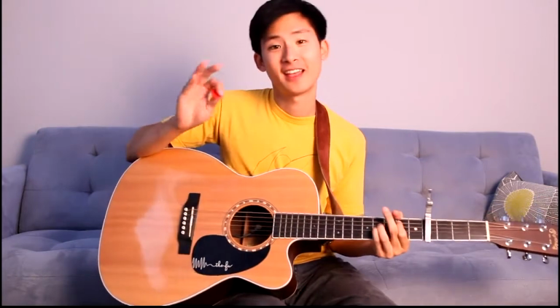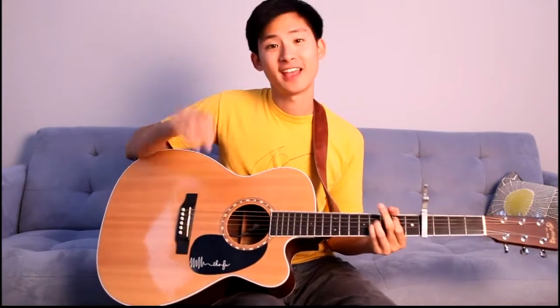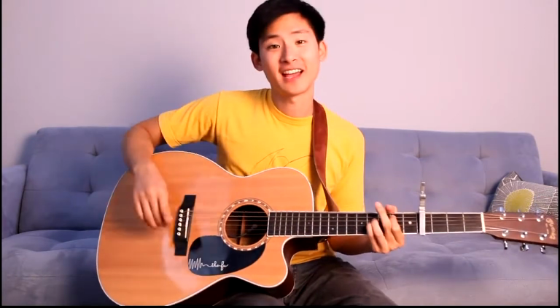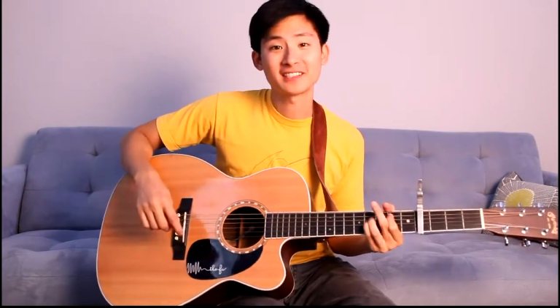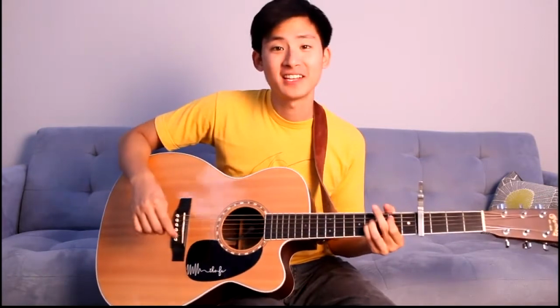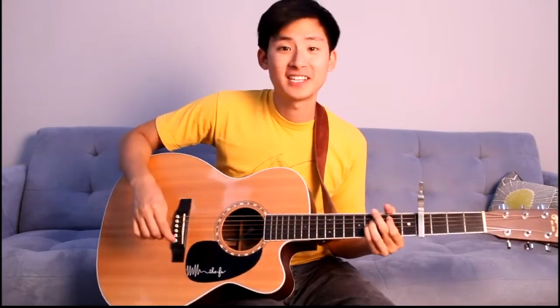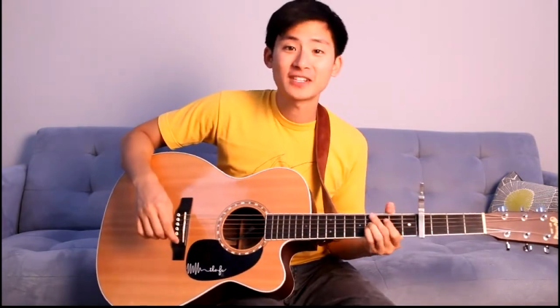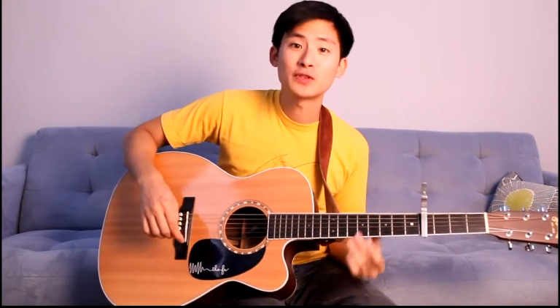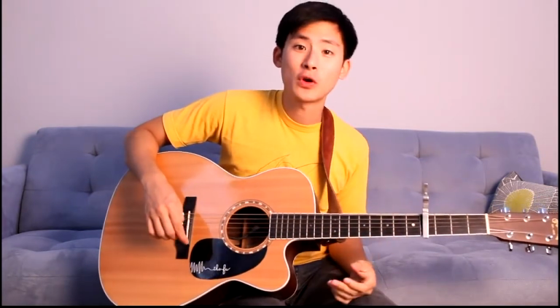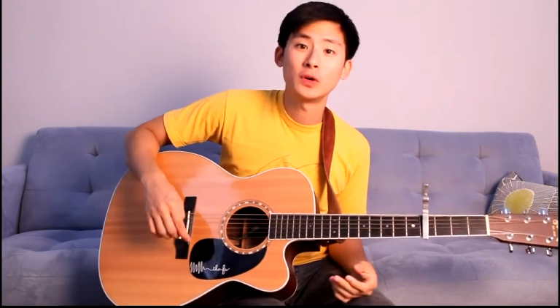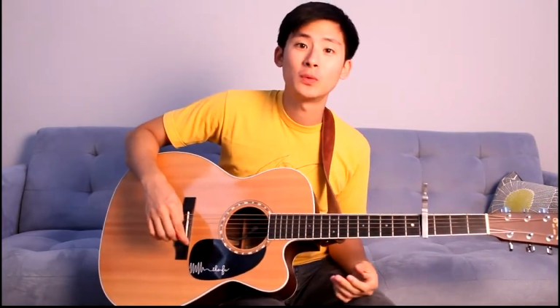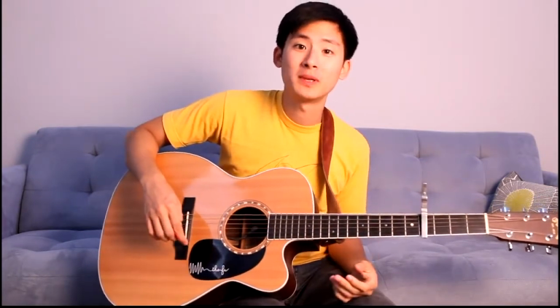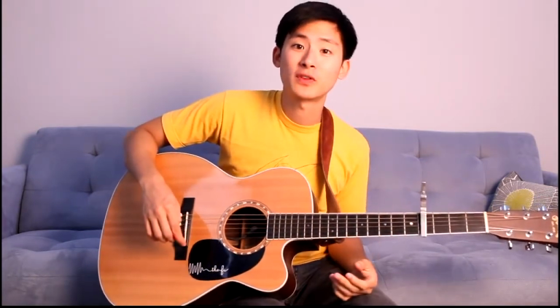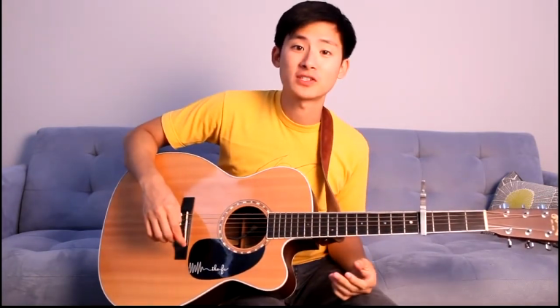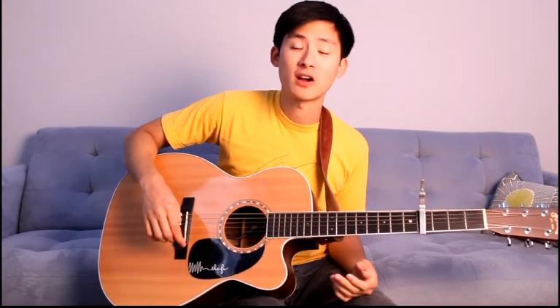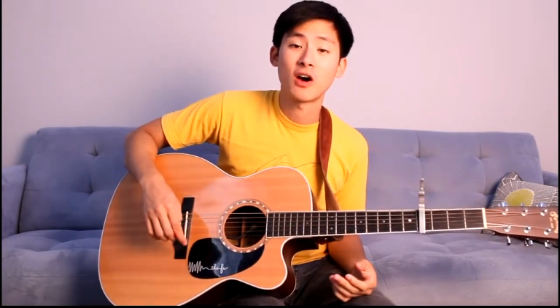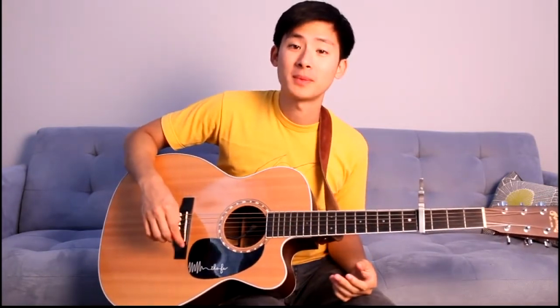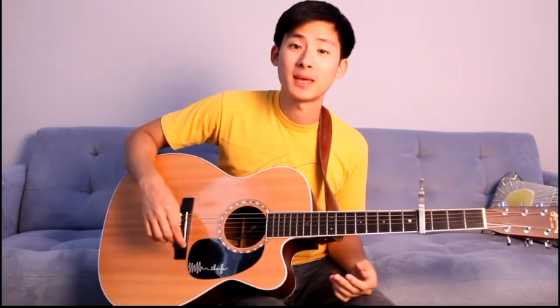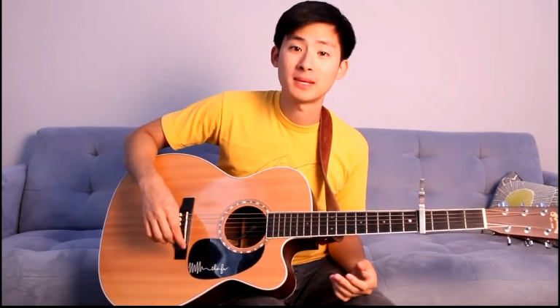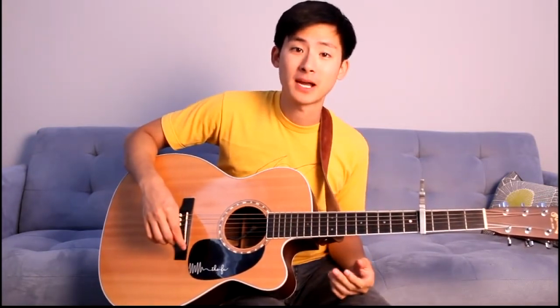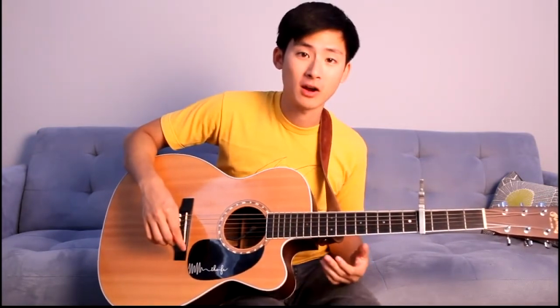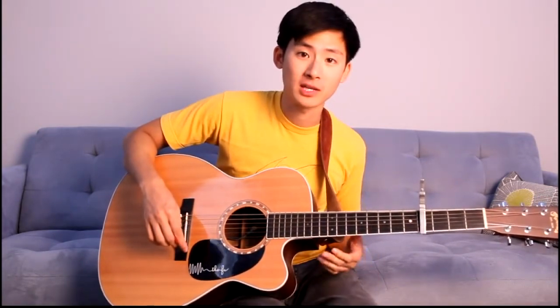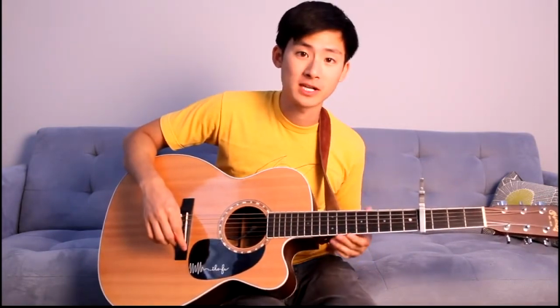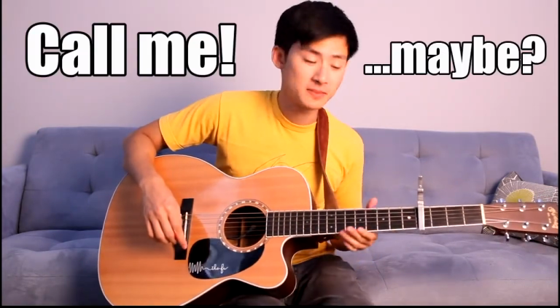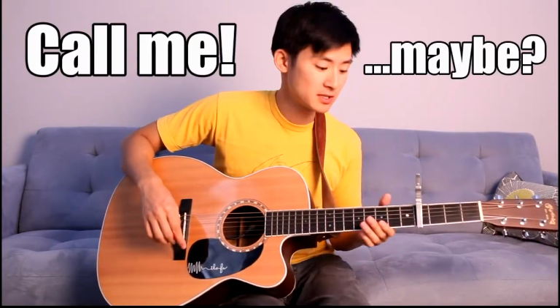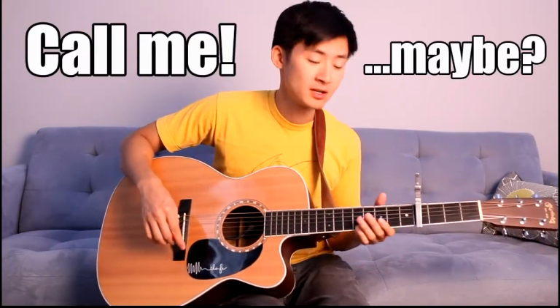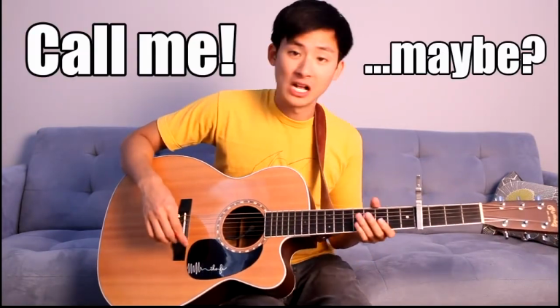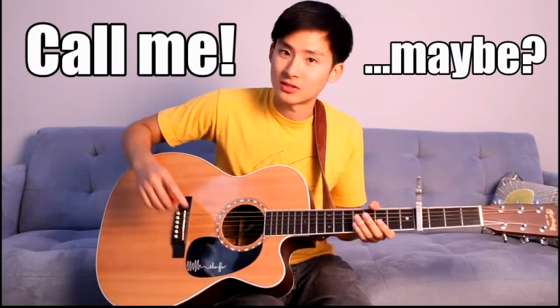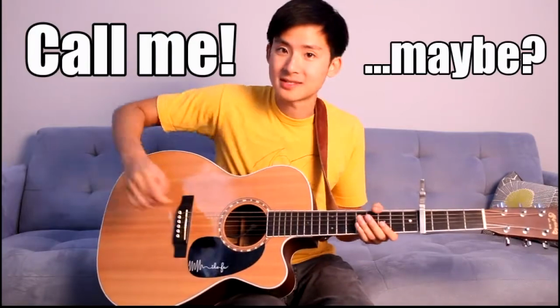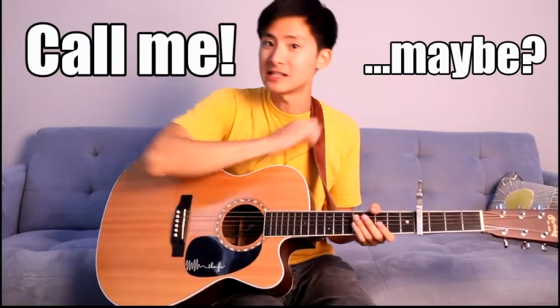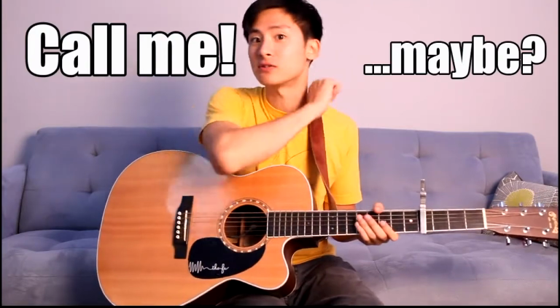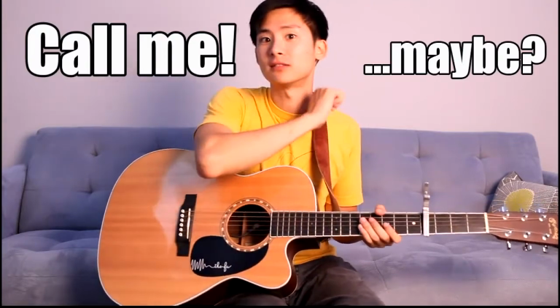Hey guys, today's tutorial will be for the song Call Me Maybe by Carly Rae Jepsen, so let's get into it.